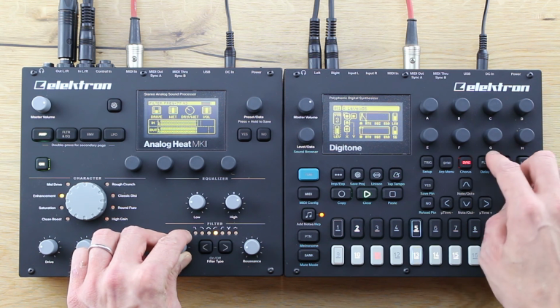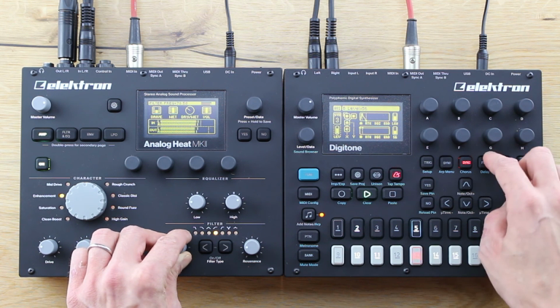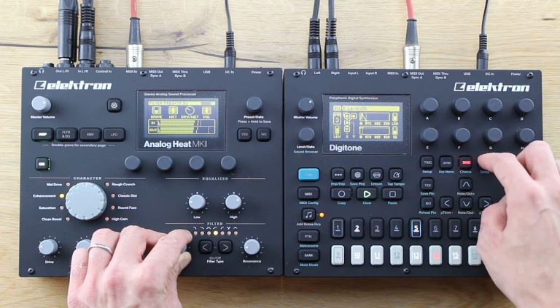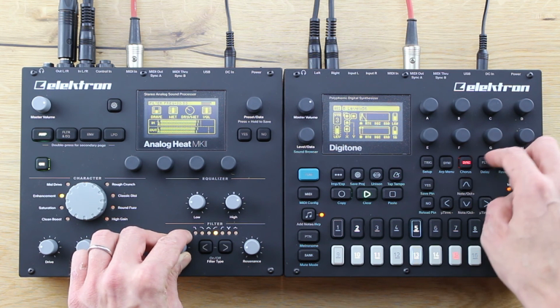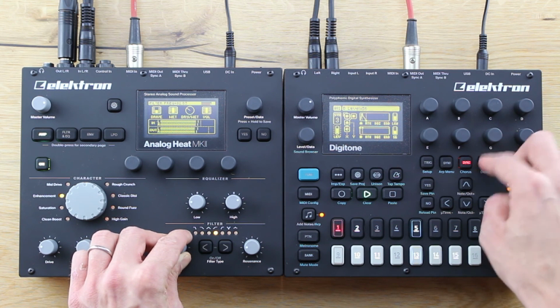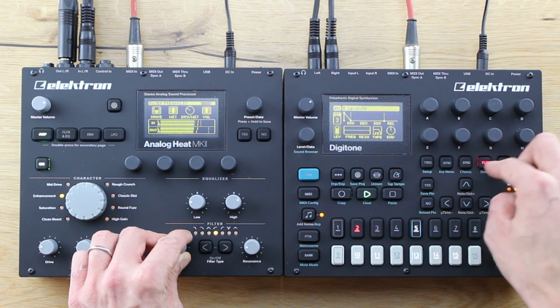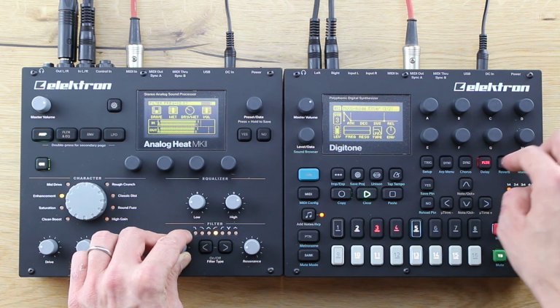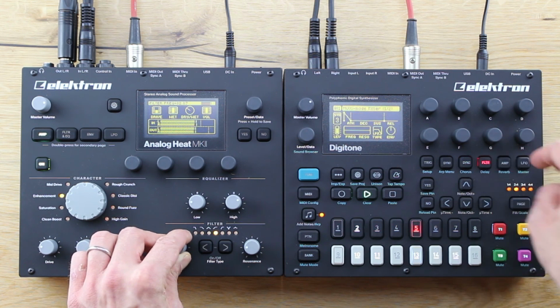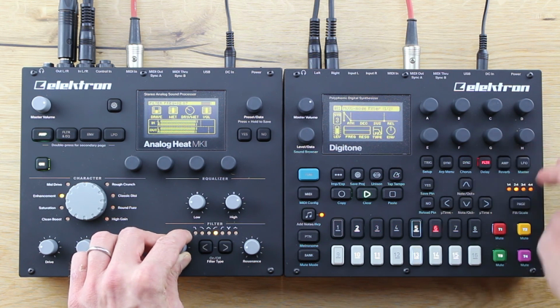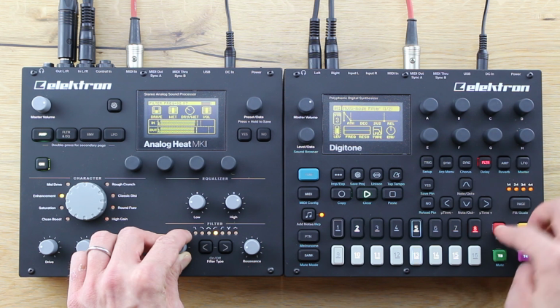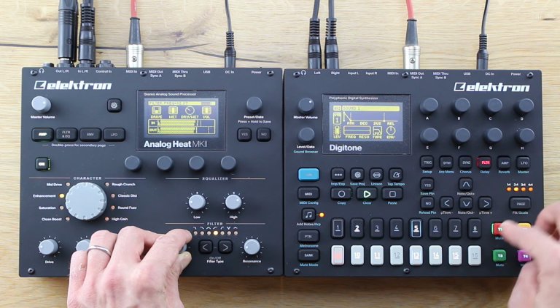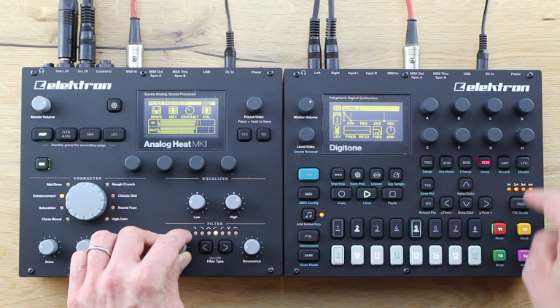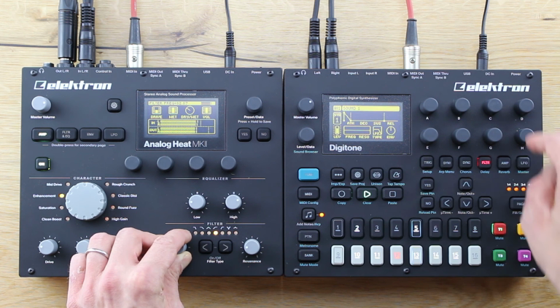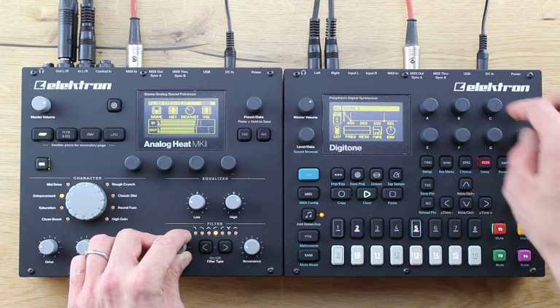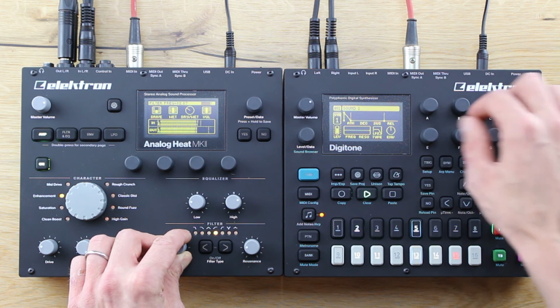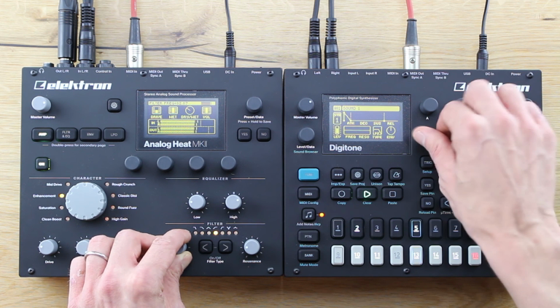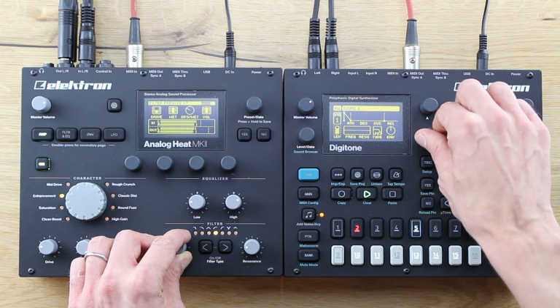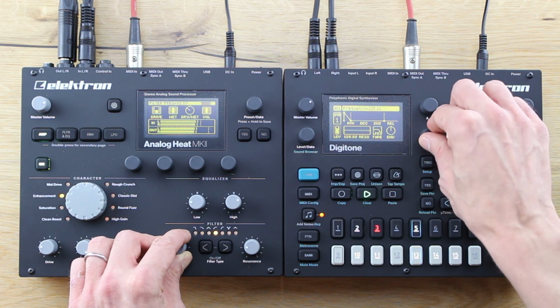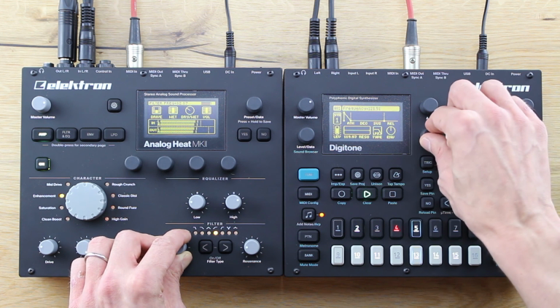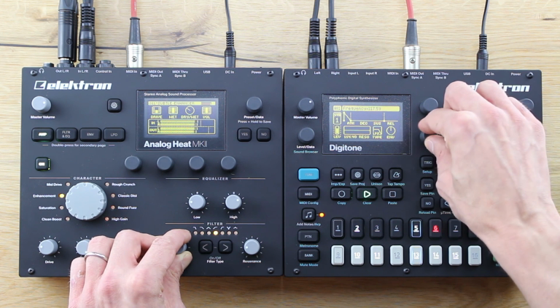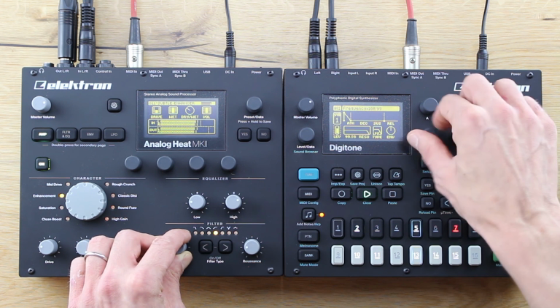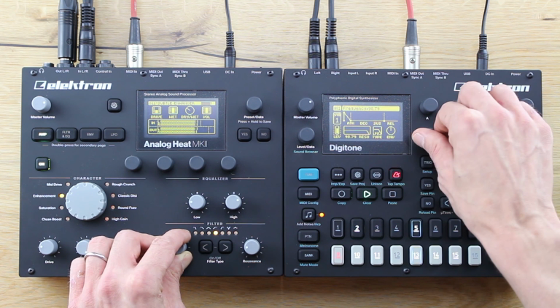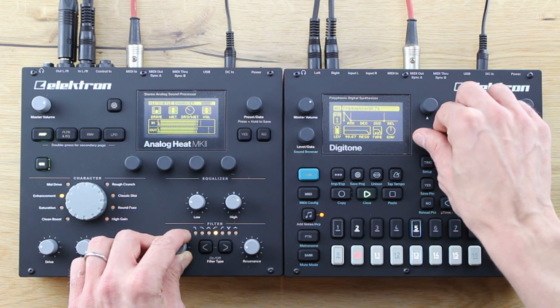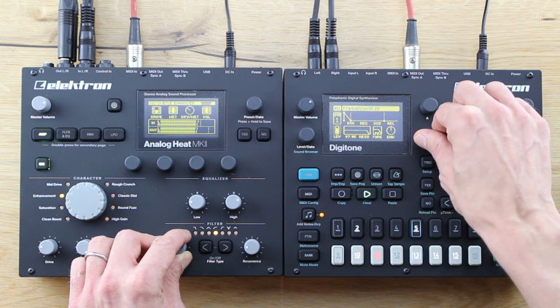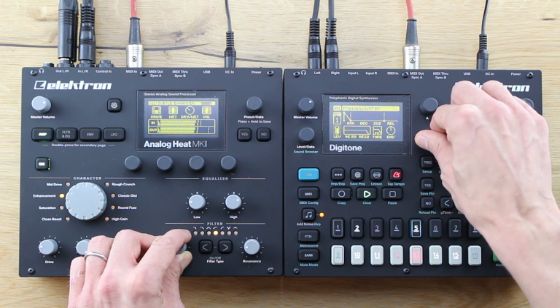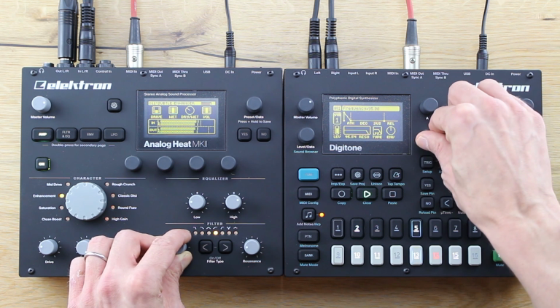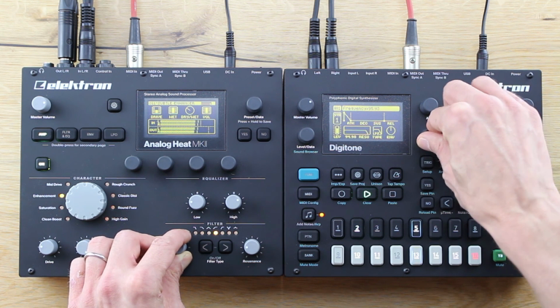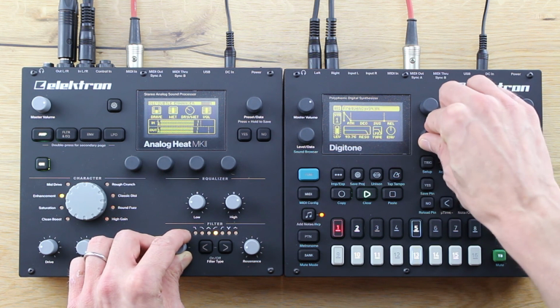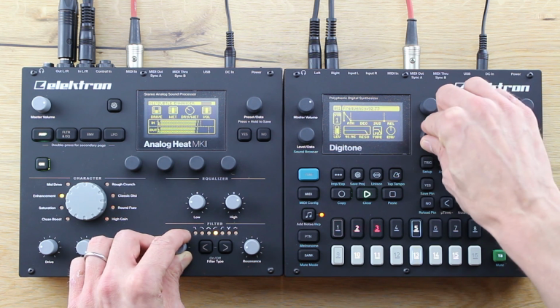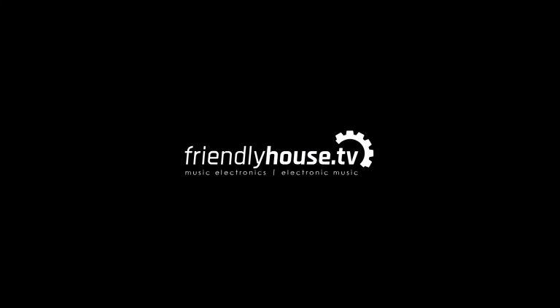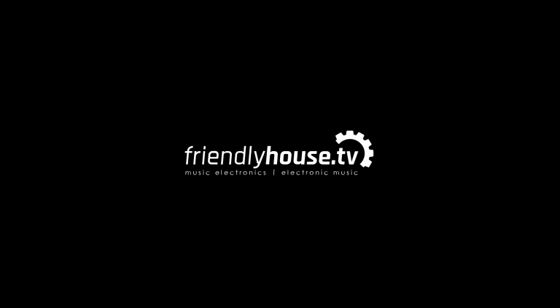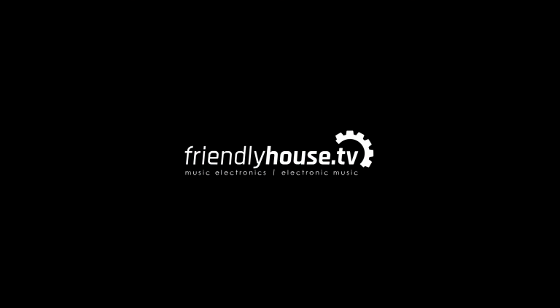Don't forget to like and subscribe. Thanks for watching and see you next time.